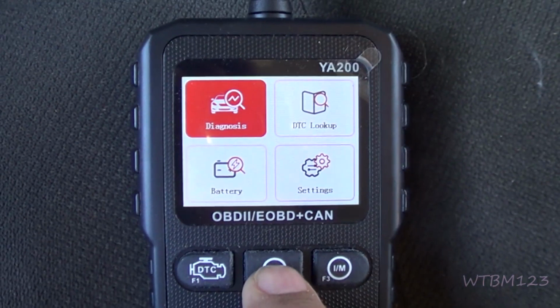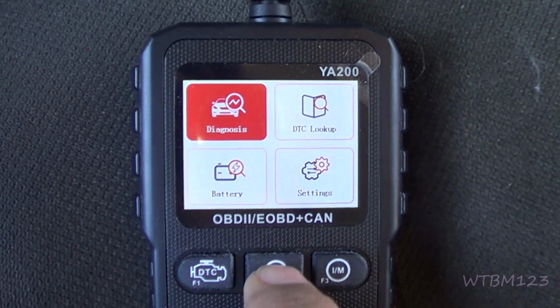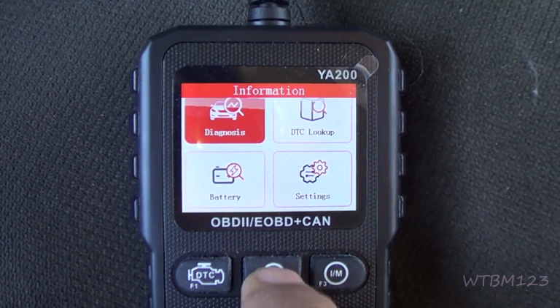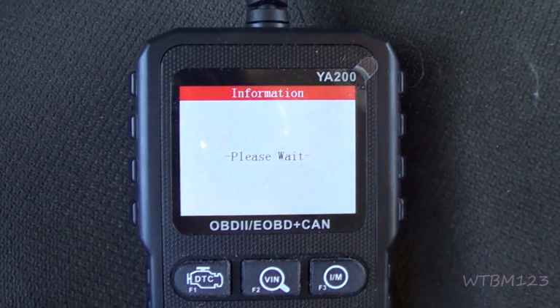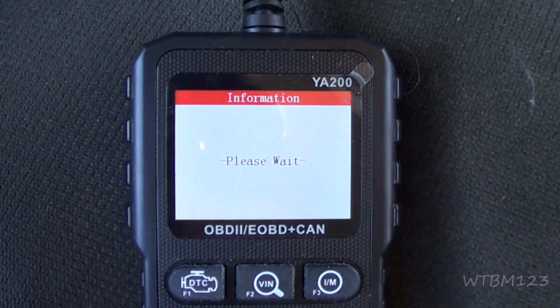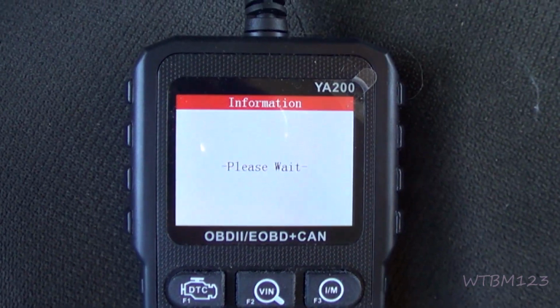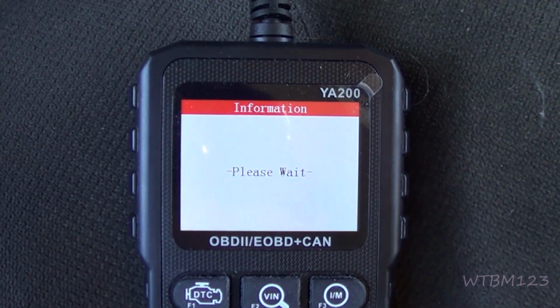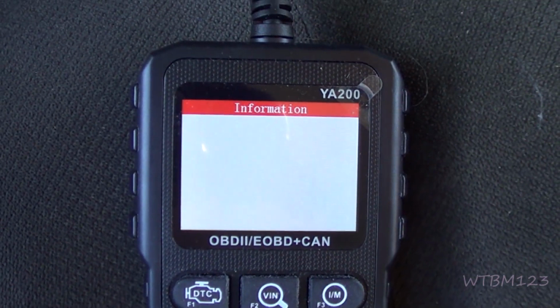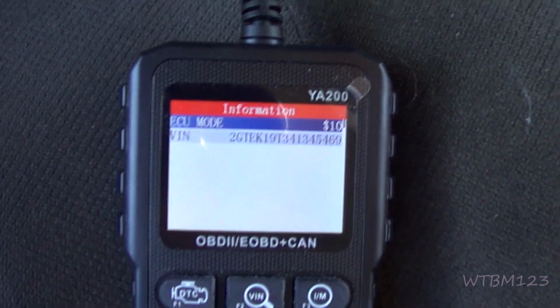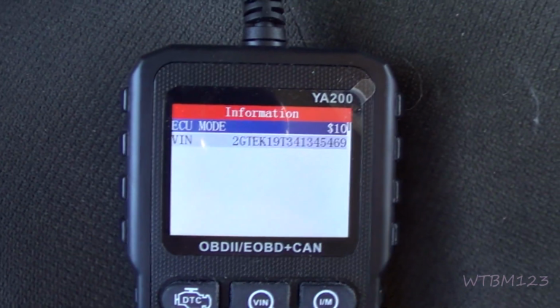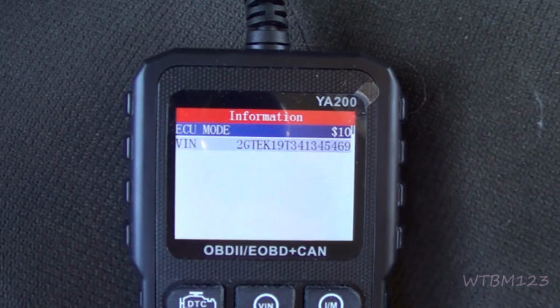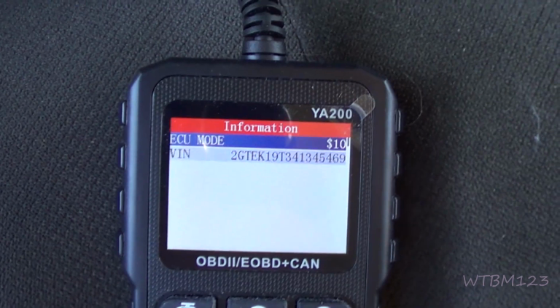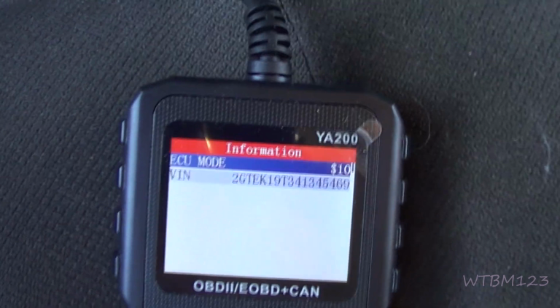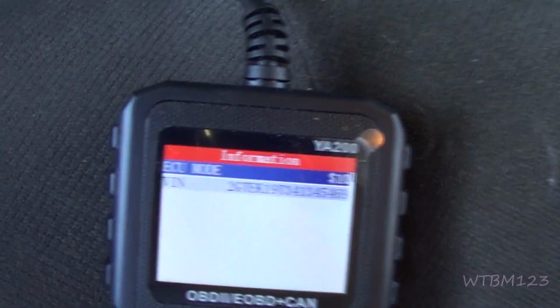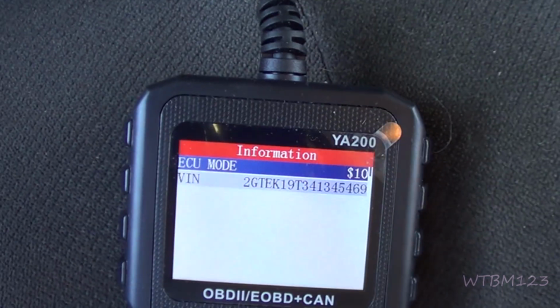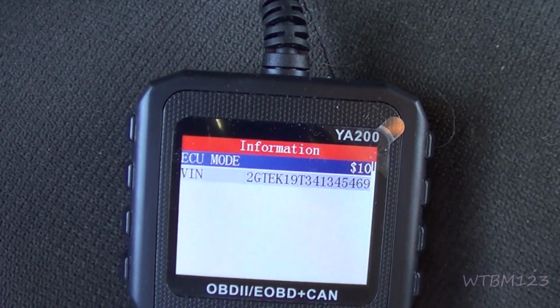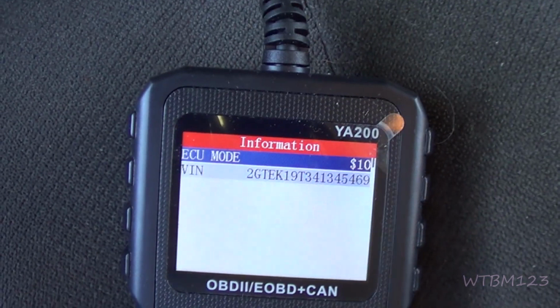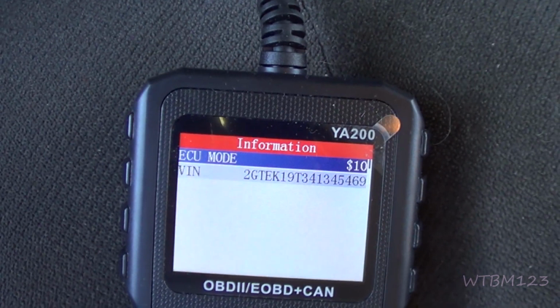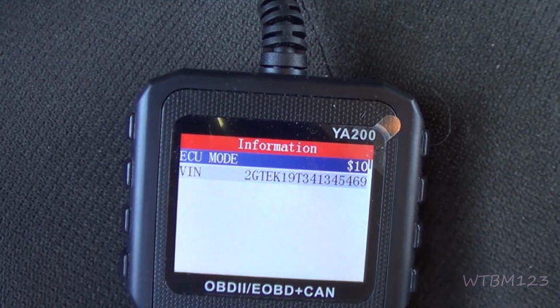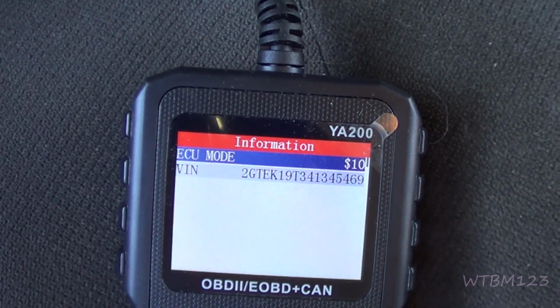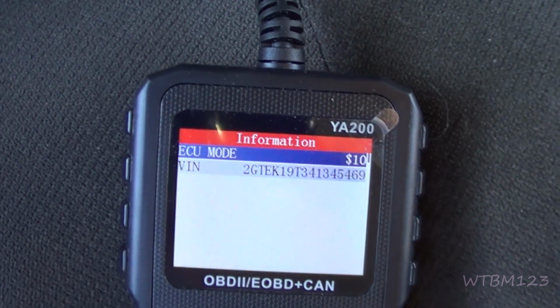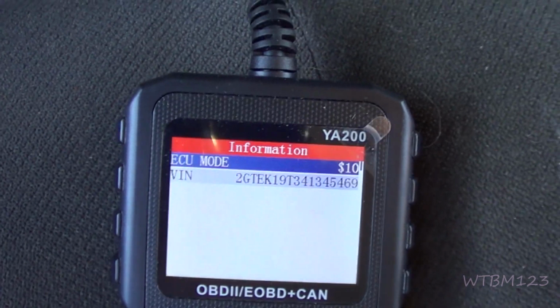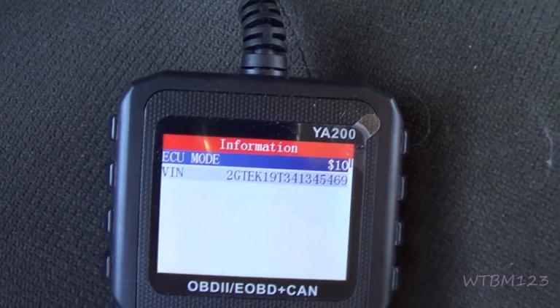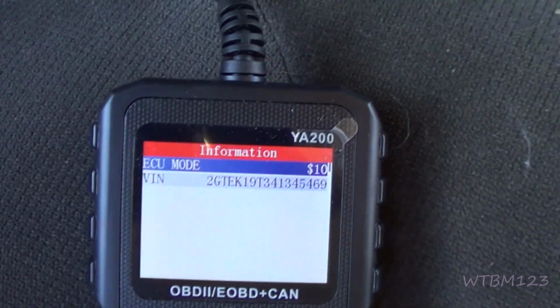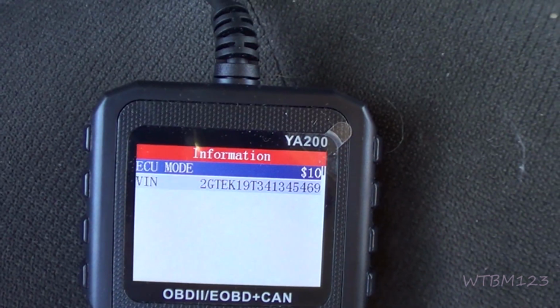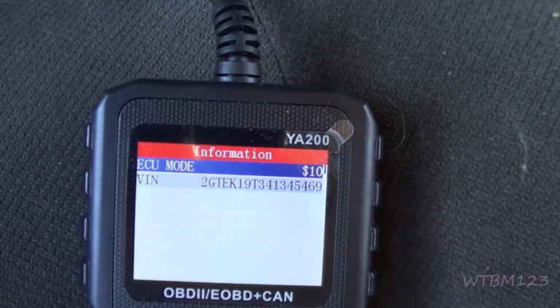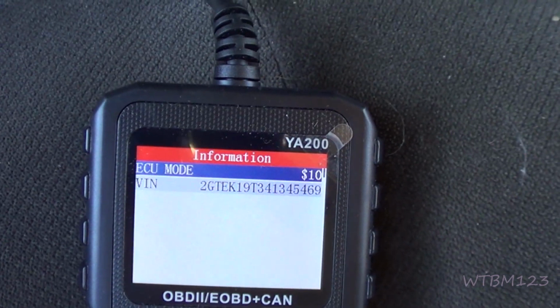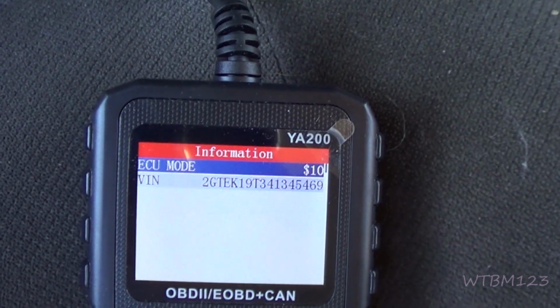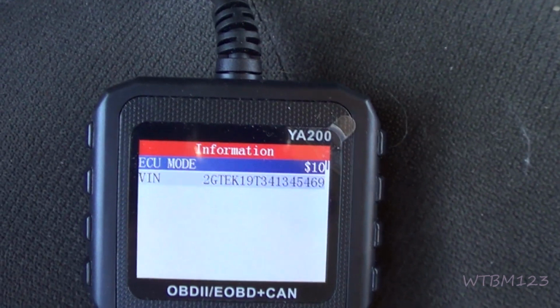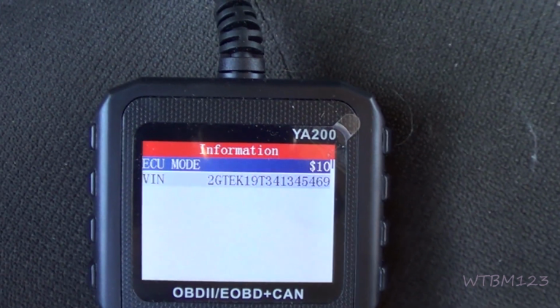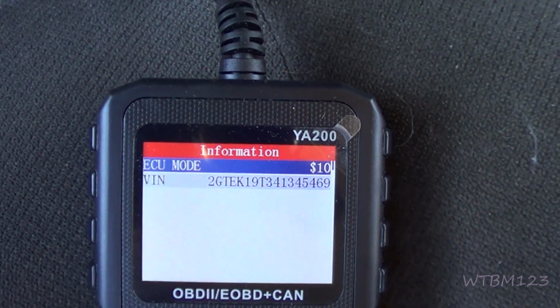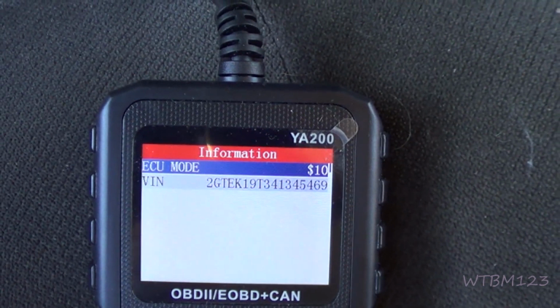VIN number — this will tell you the VIN number of what you're working on, which could be handy at a parts store or something like that.